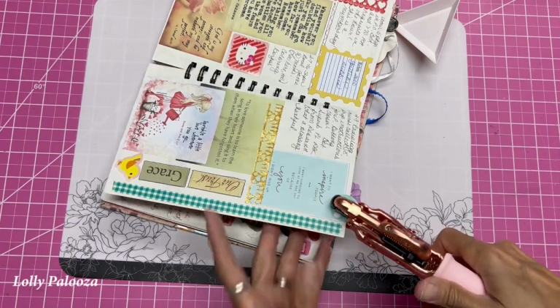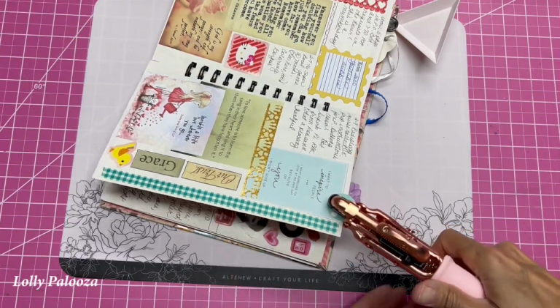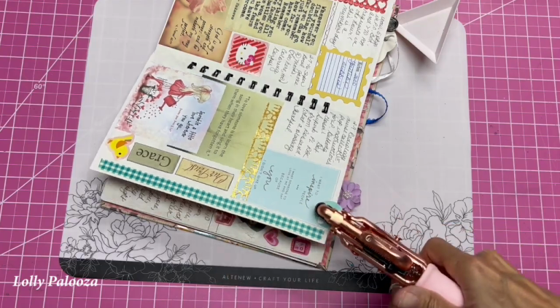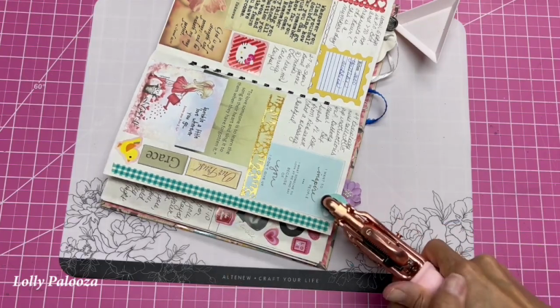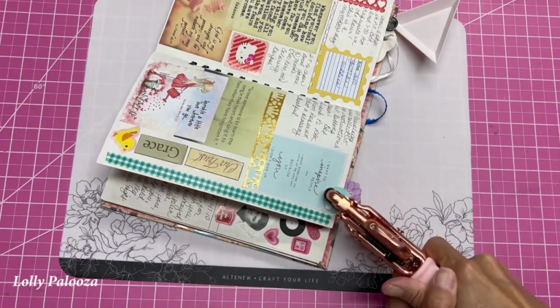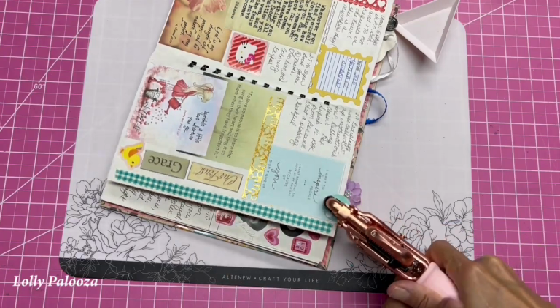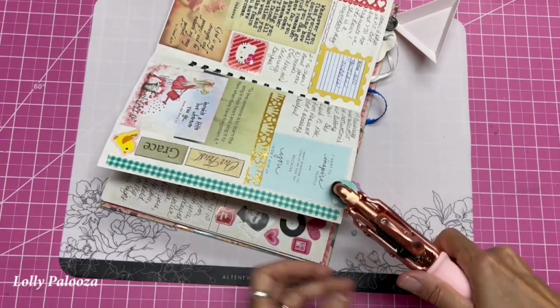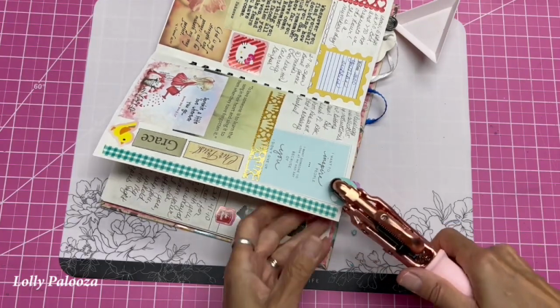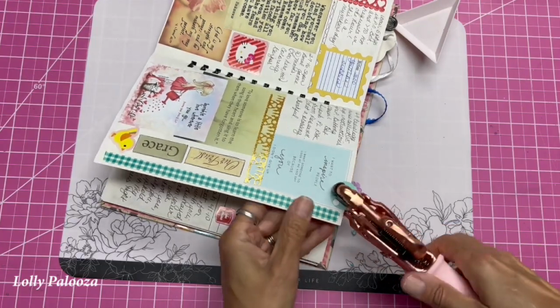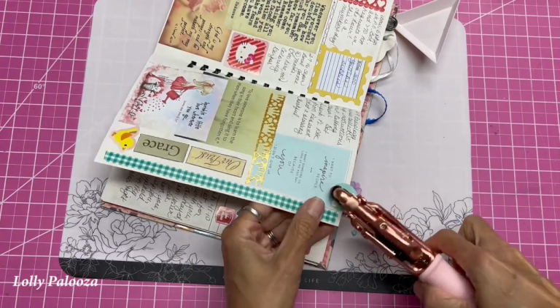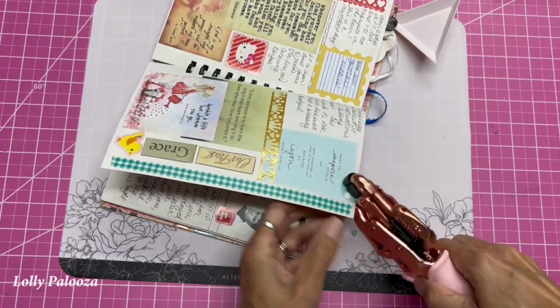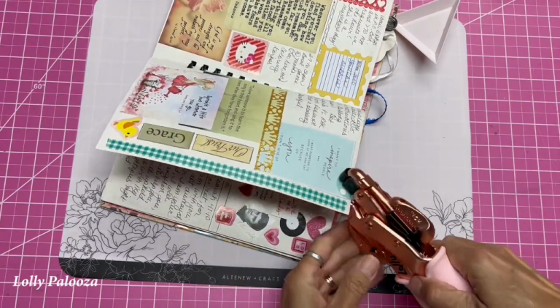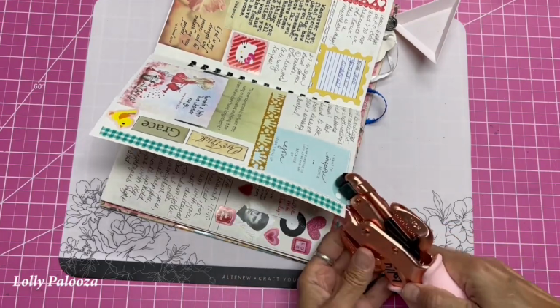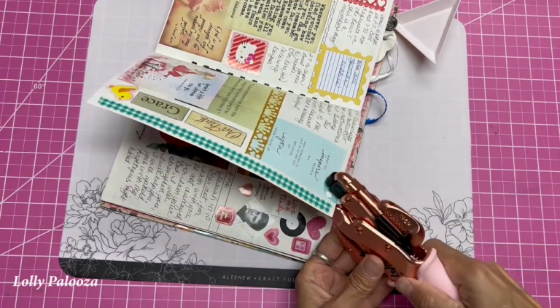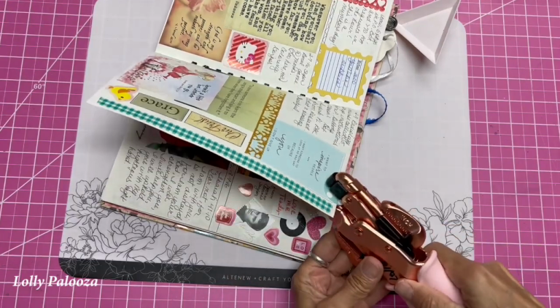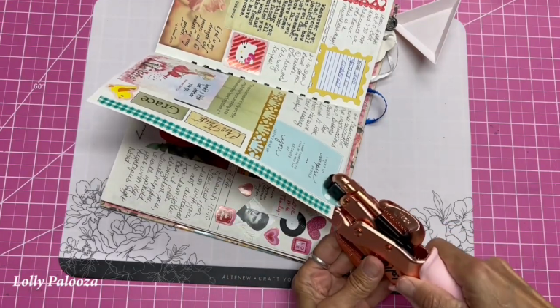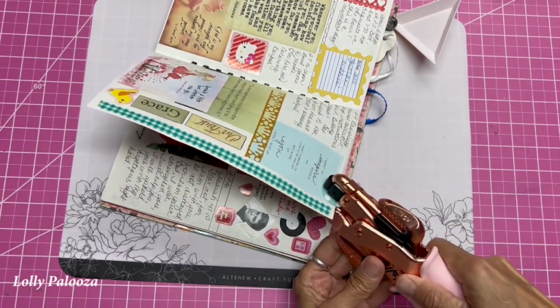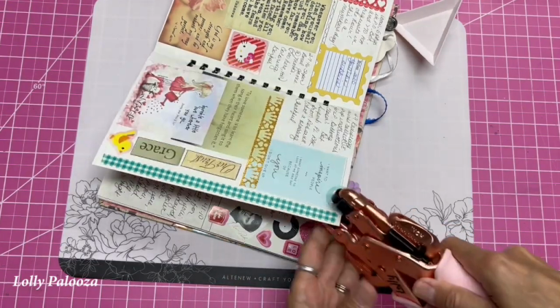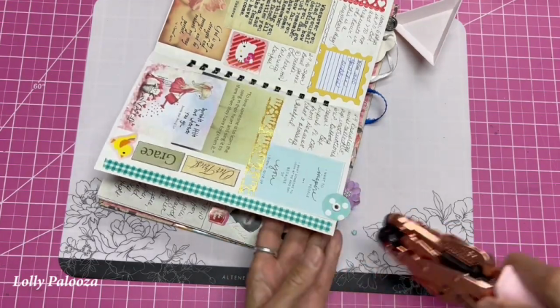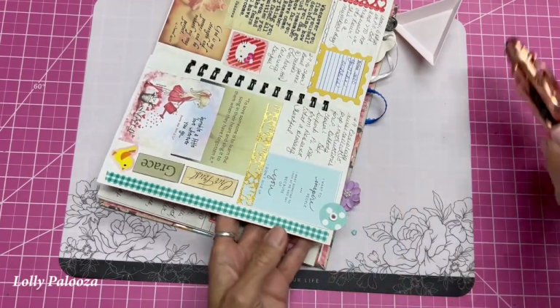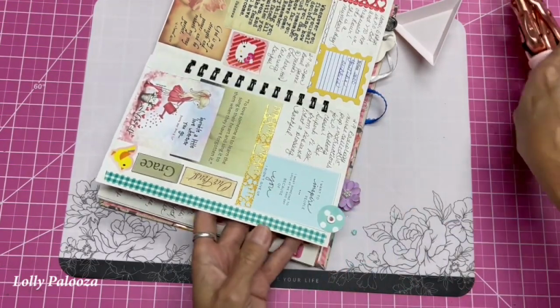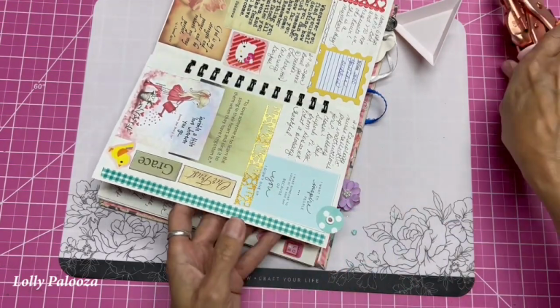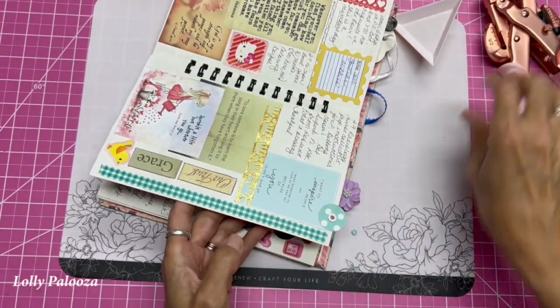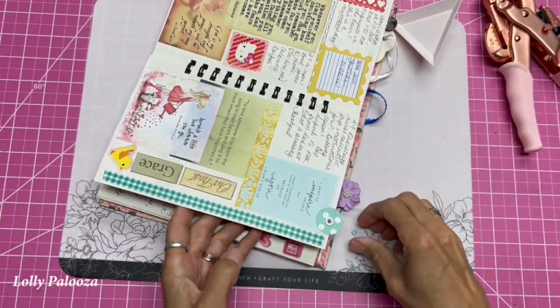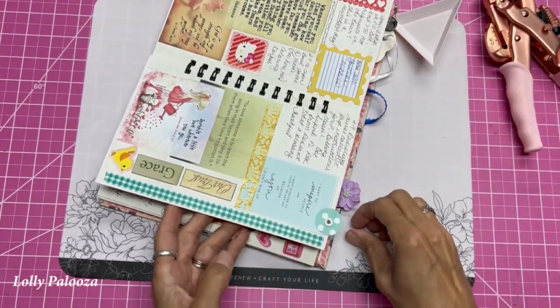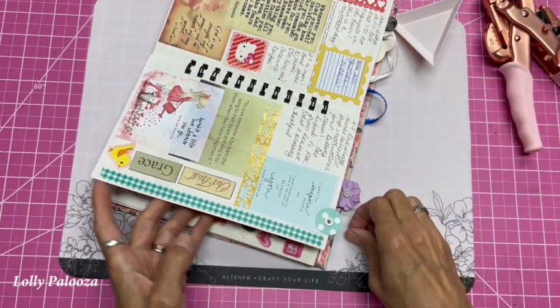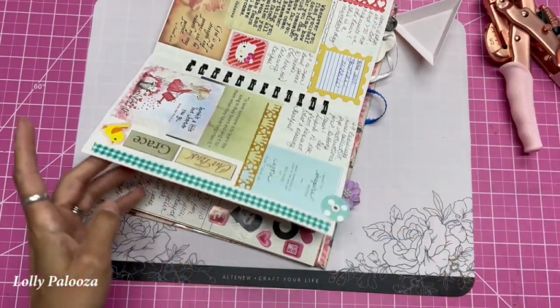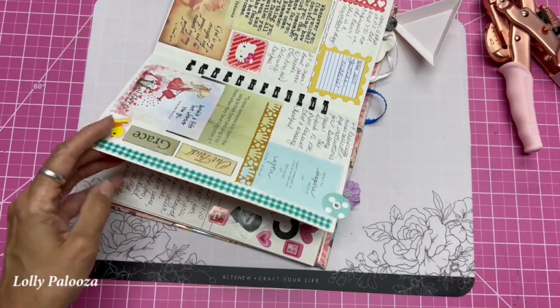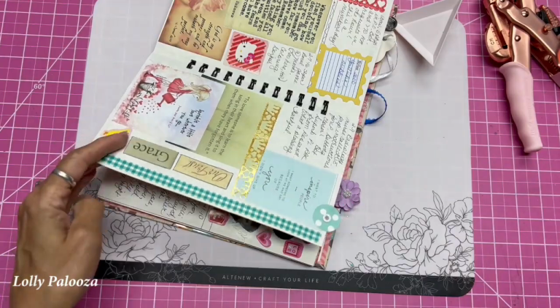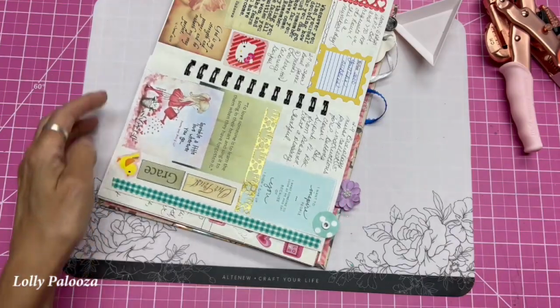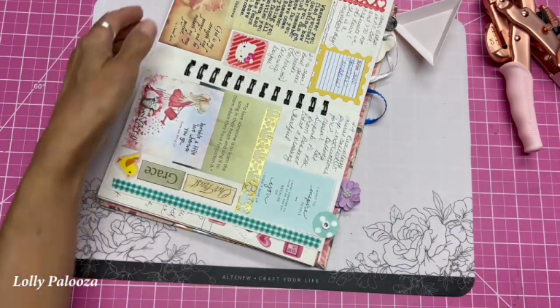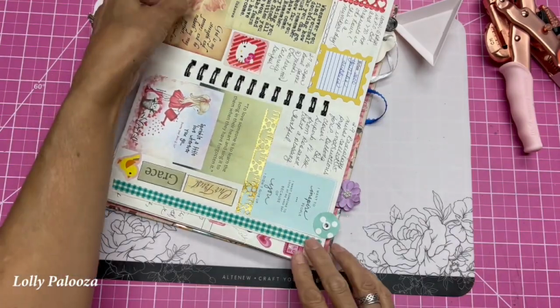And if you need to know how to set perfect eyelets, there's a link under this video on how to do that.